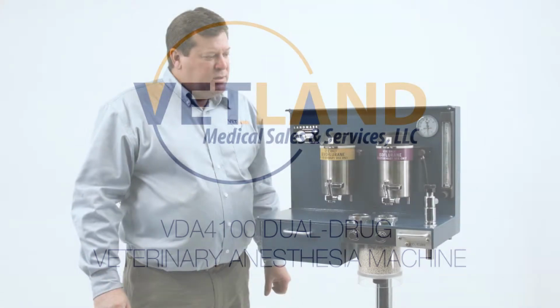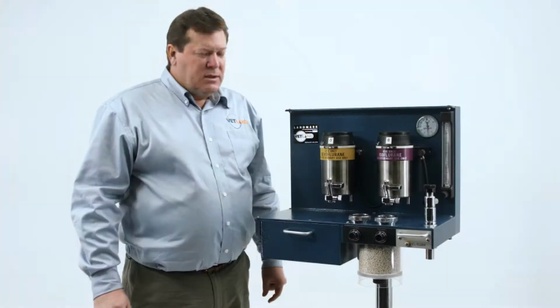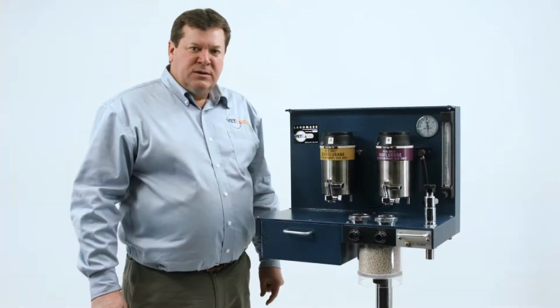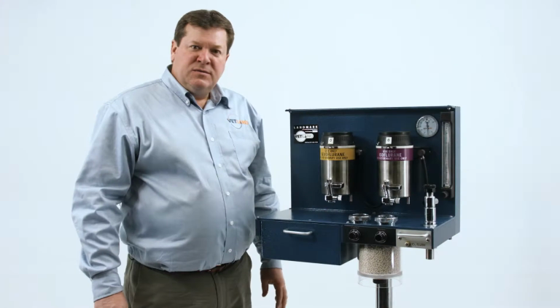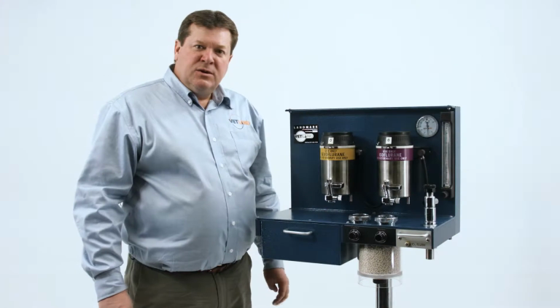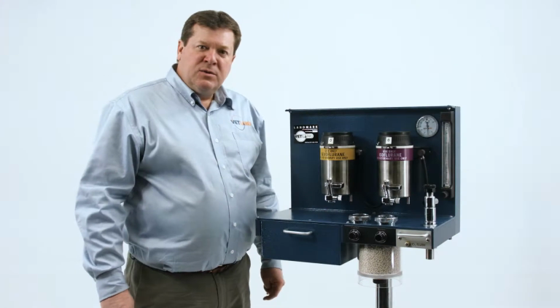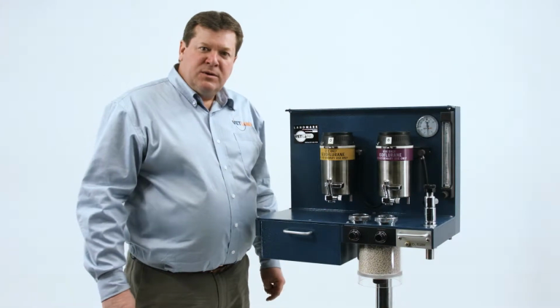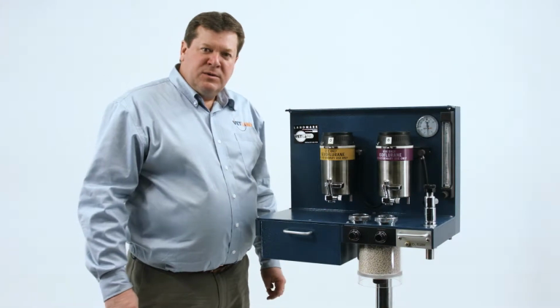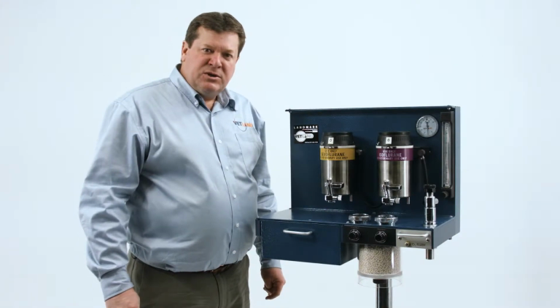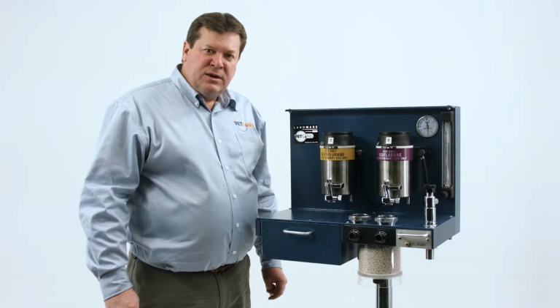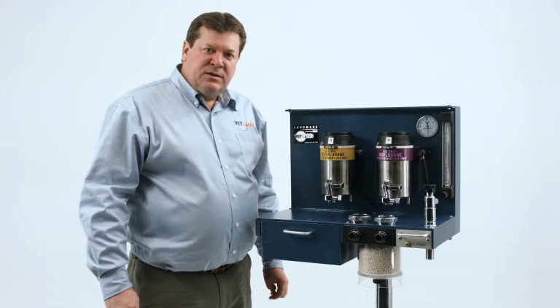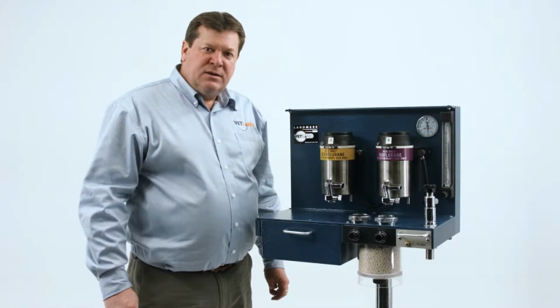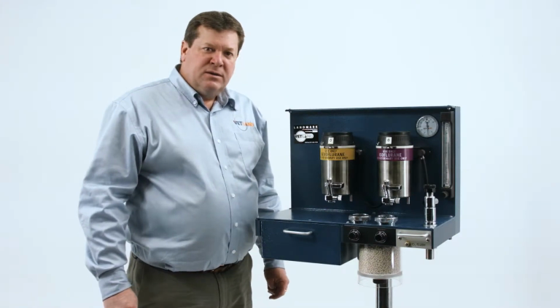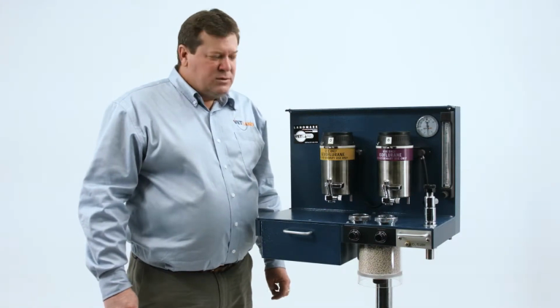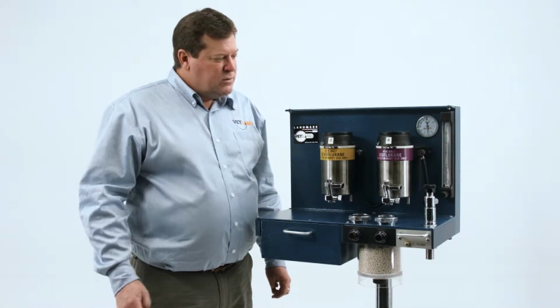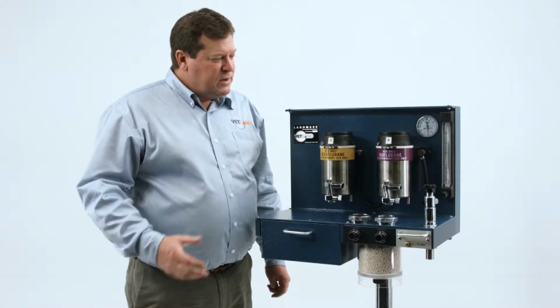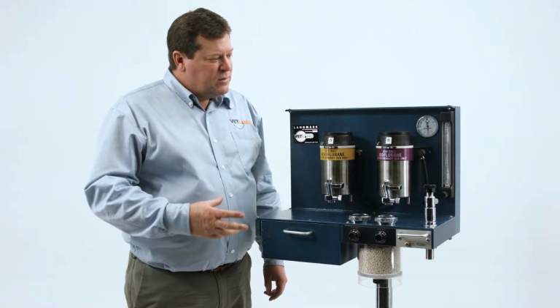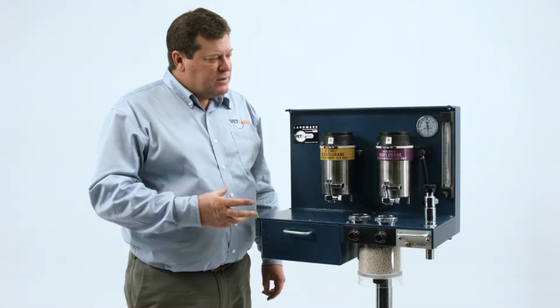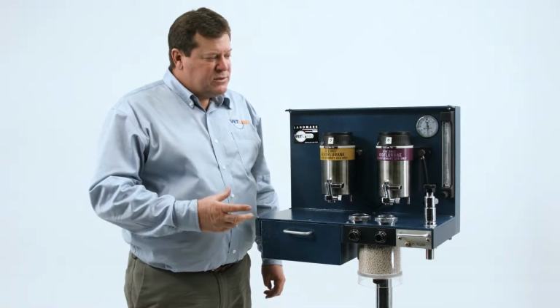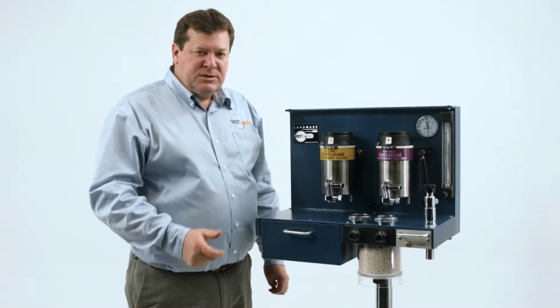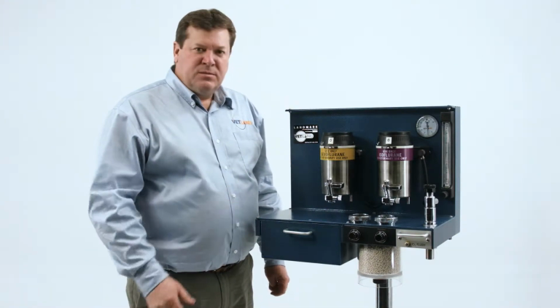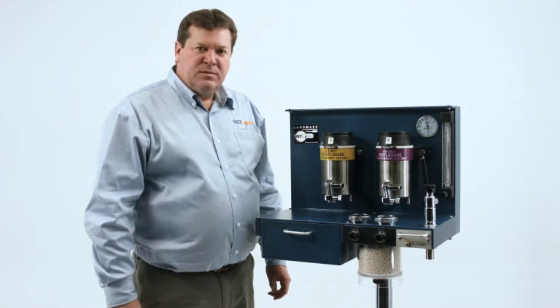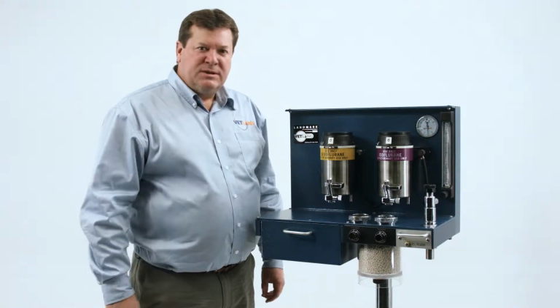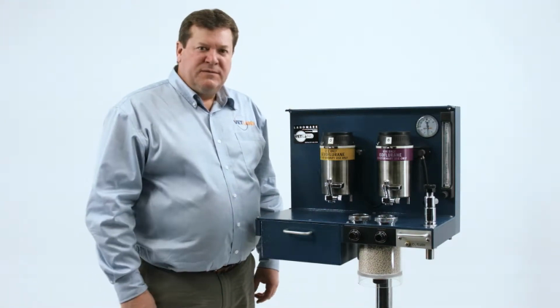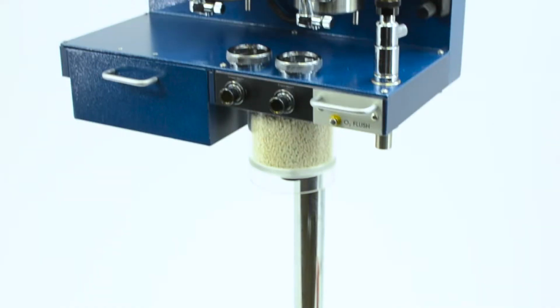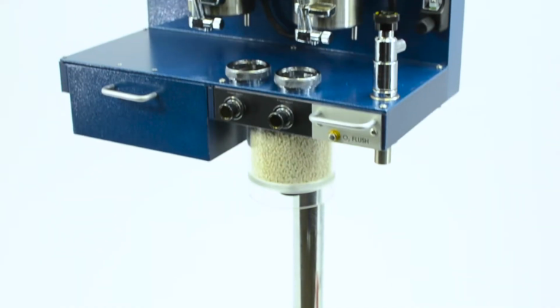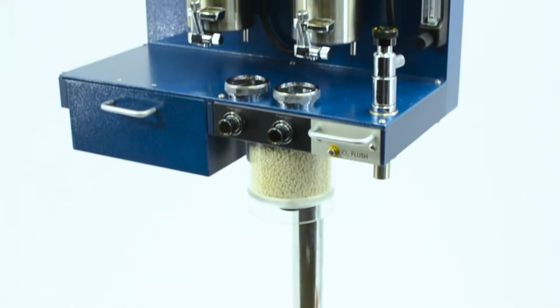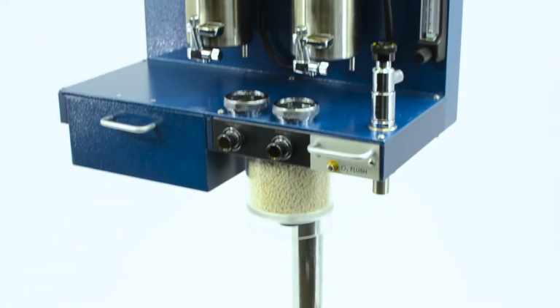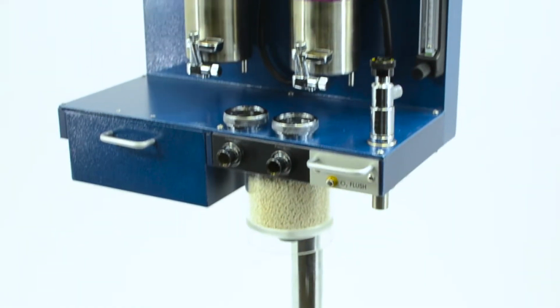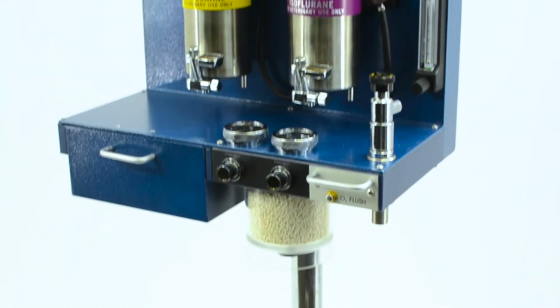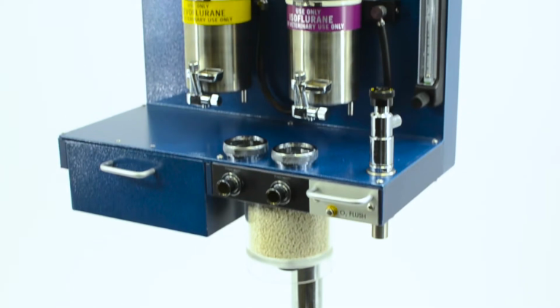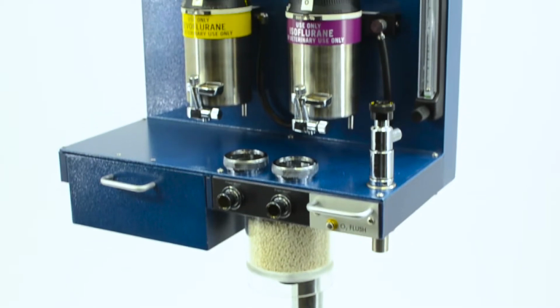In this video we're going to demonstrate the dual vaporizer system. It's the BDA4100.